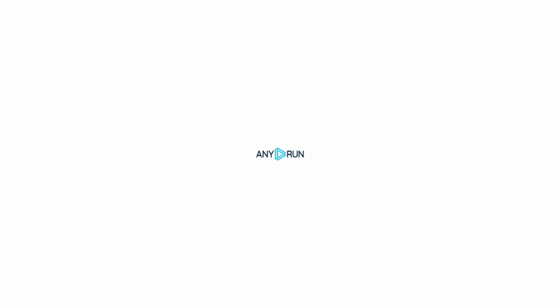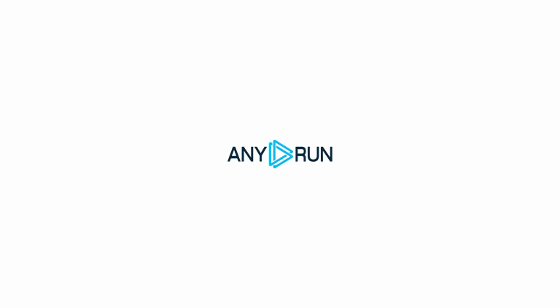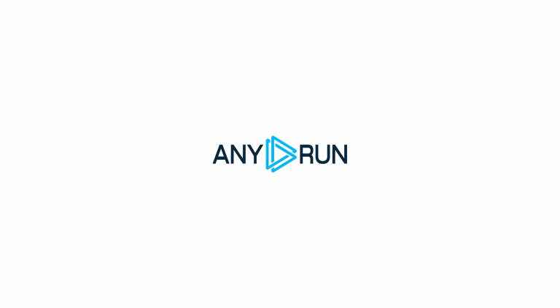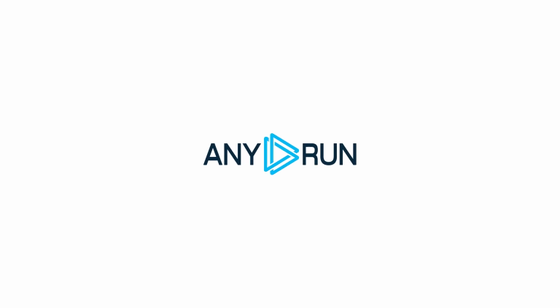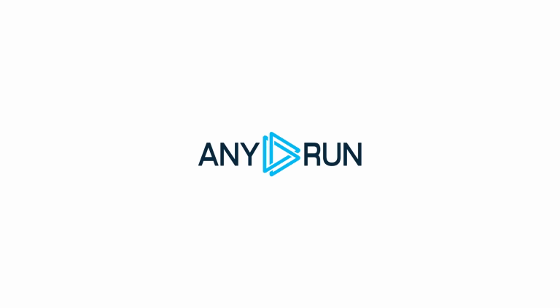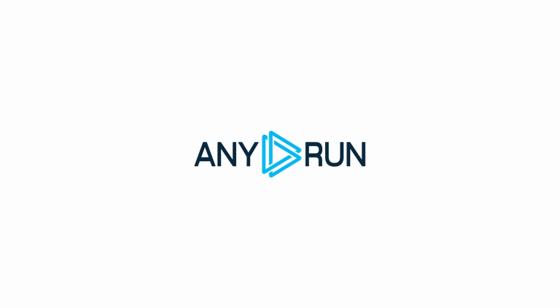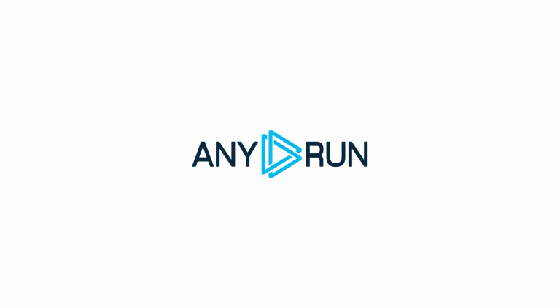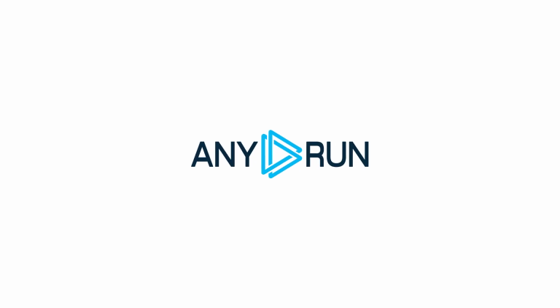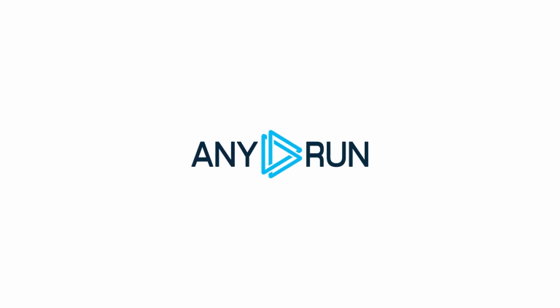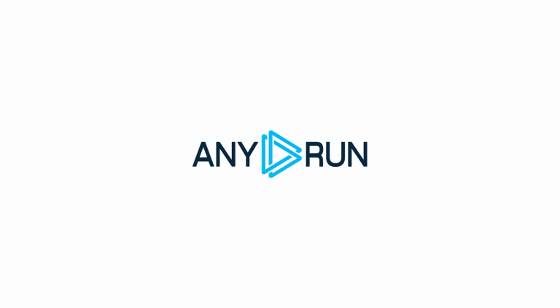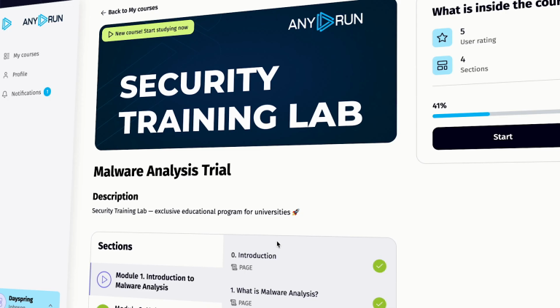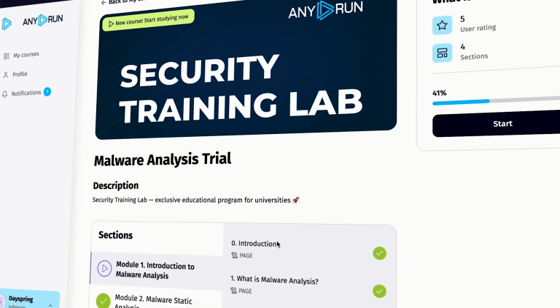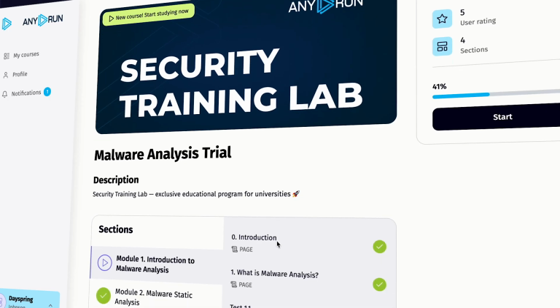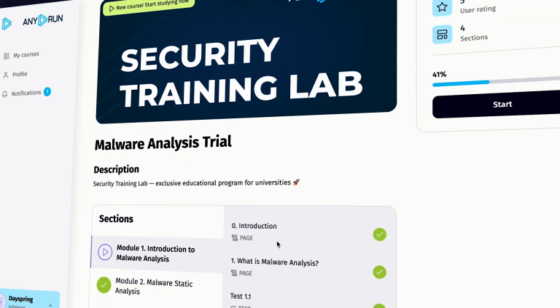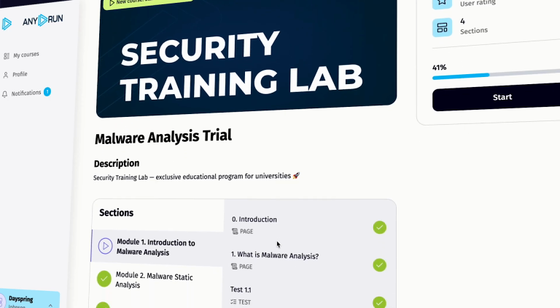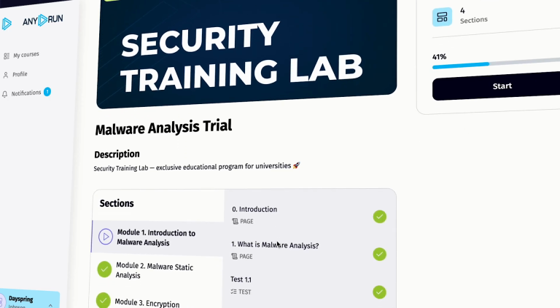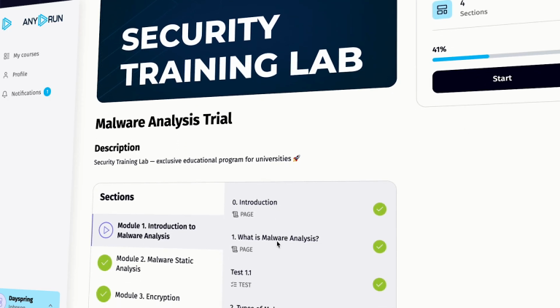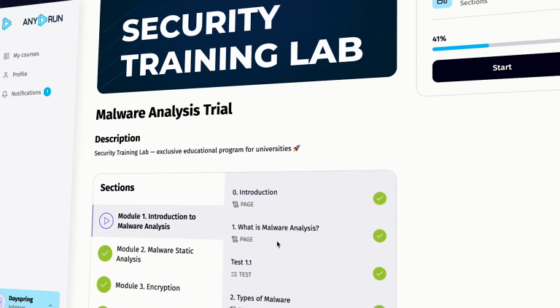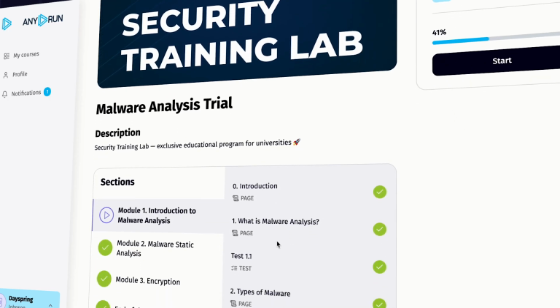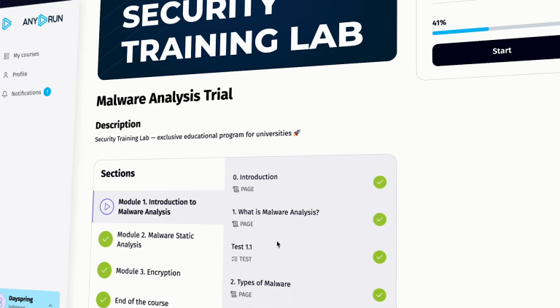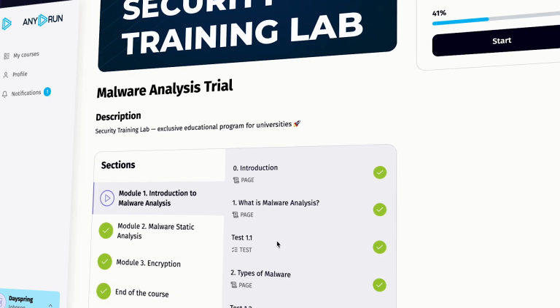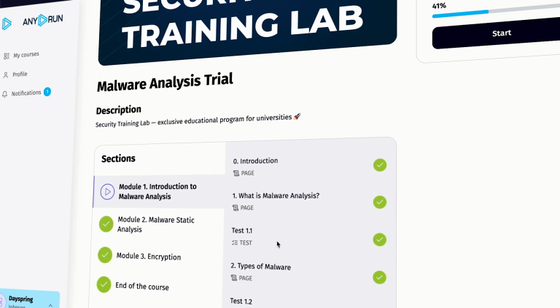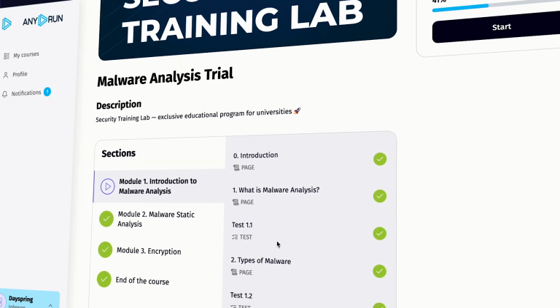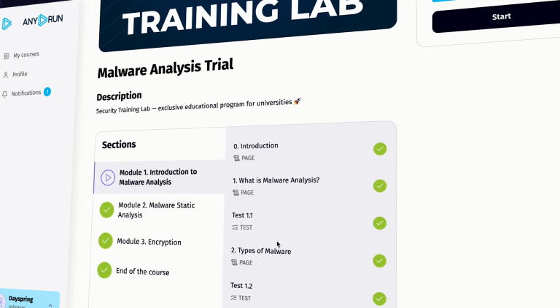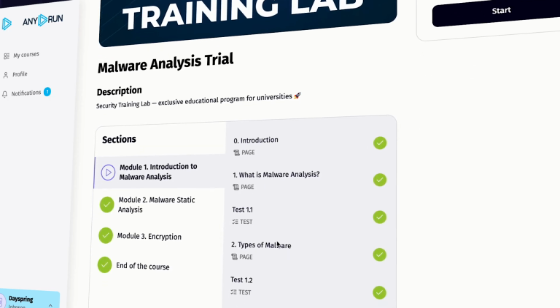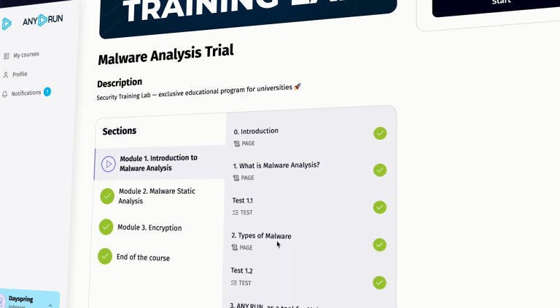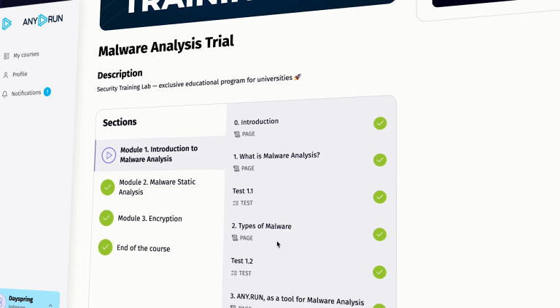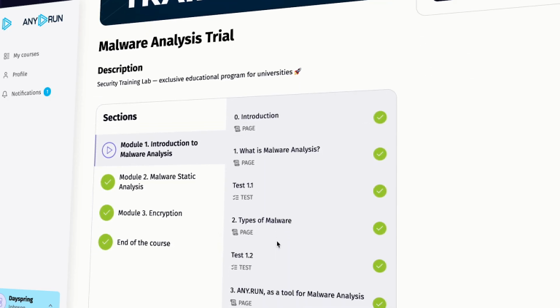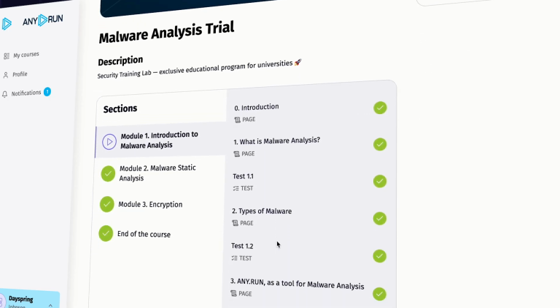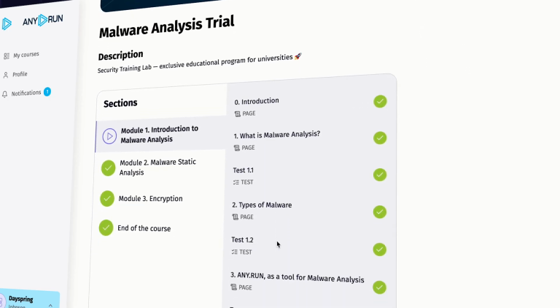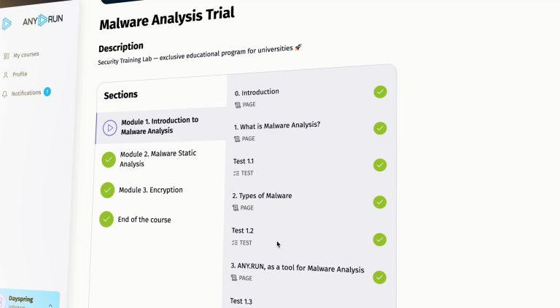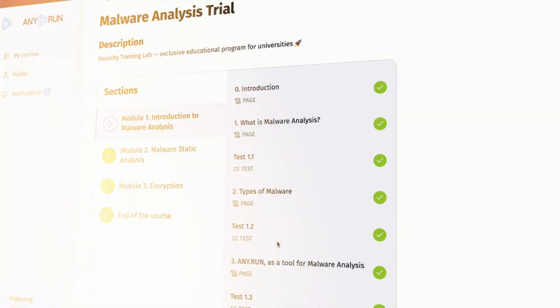This video is sponsored by Eniron. Learn more about Eniron's new malware analysis training program in a few moments.